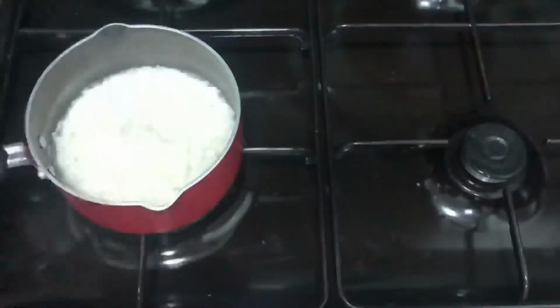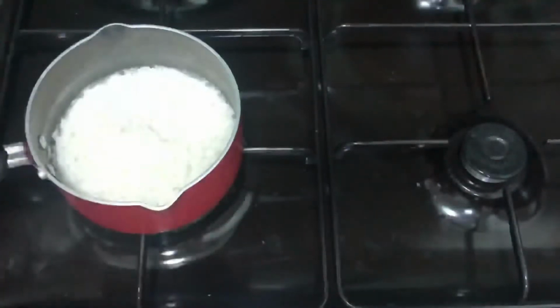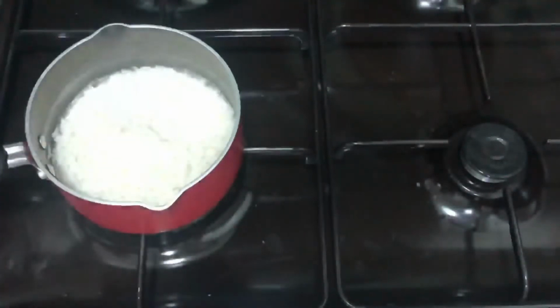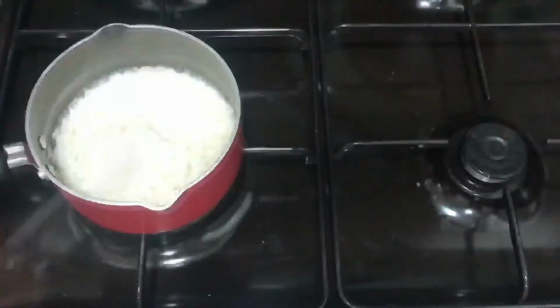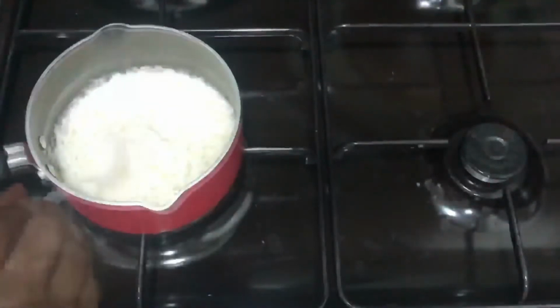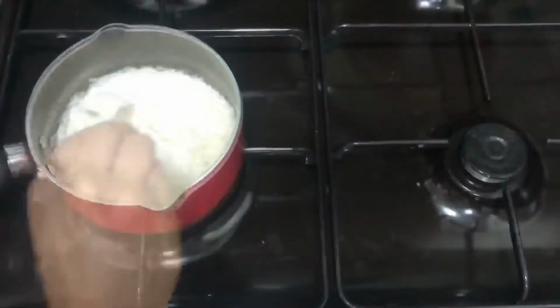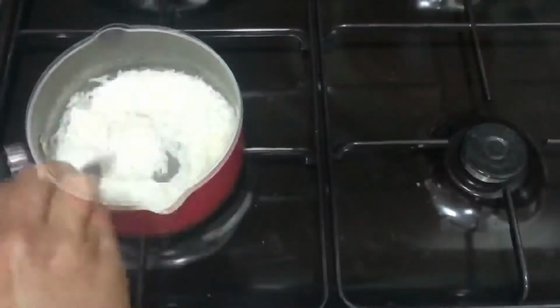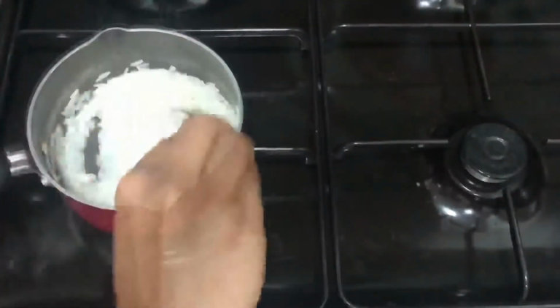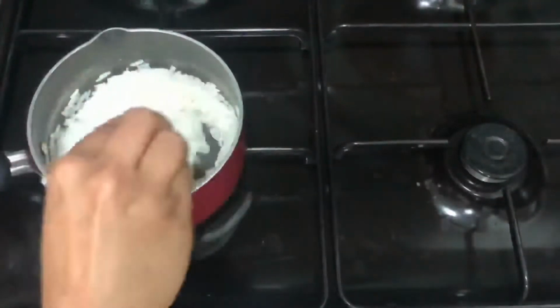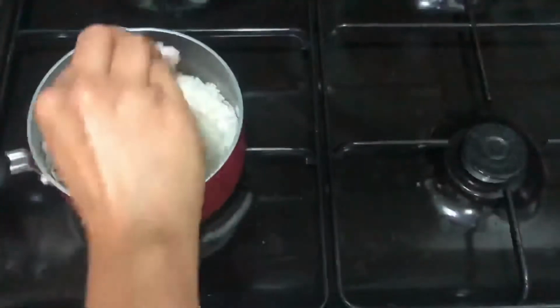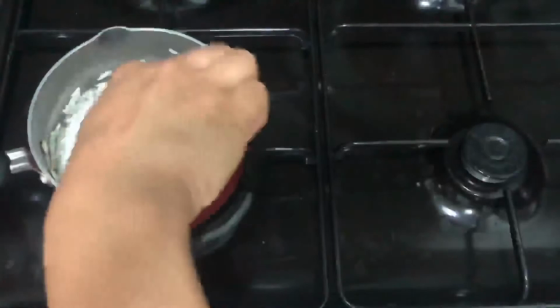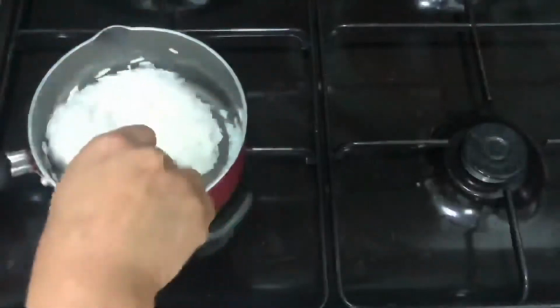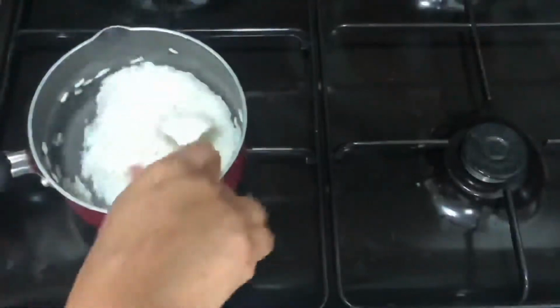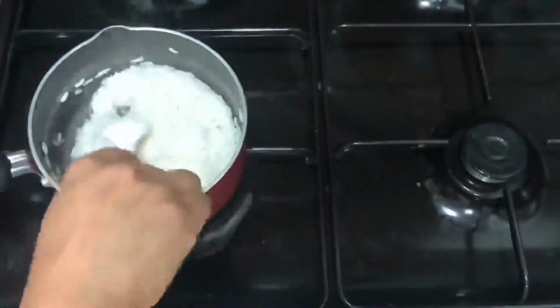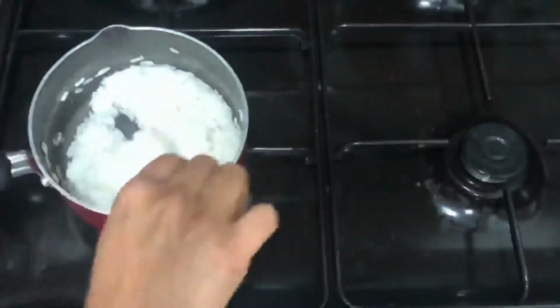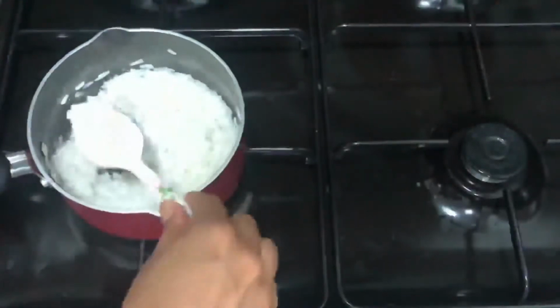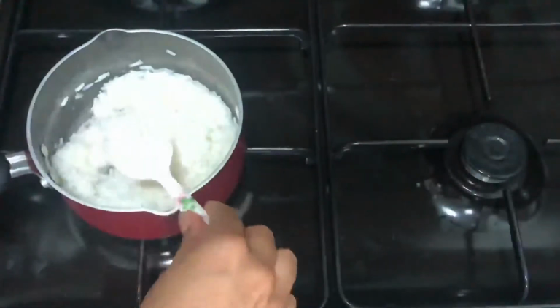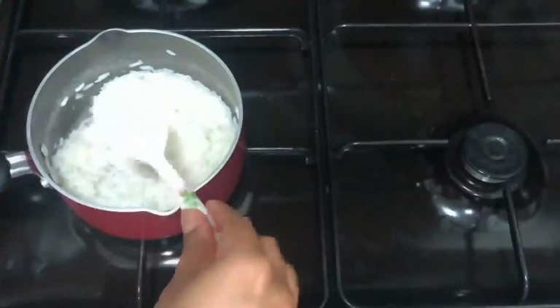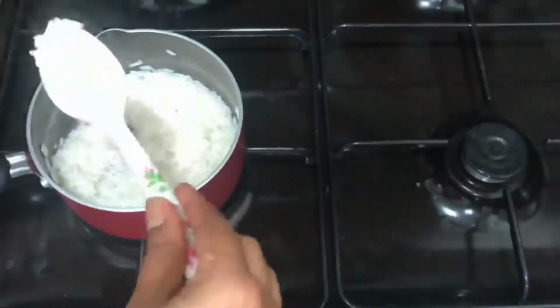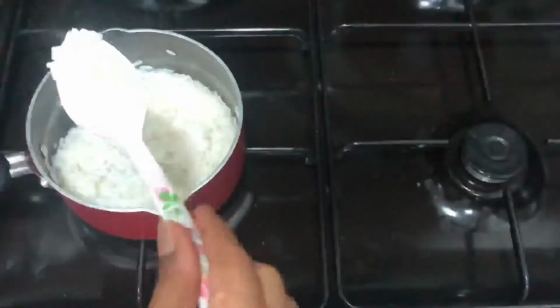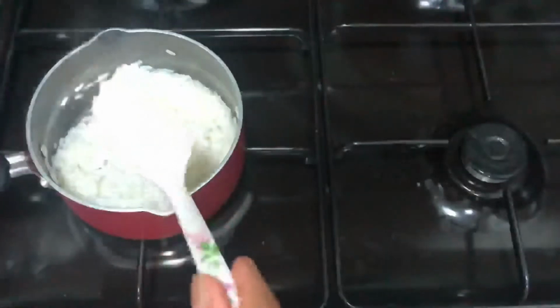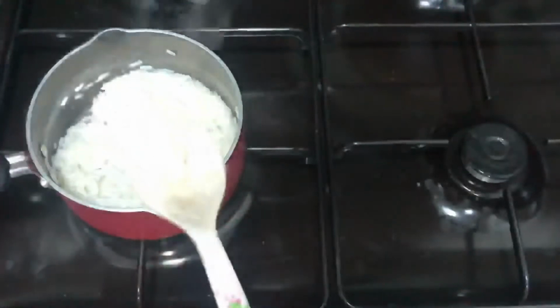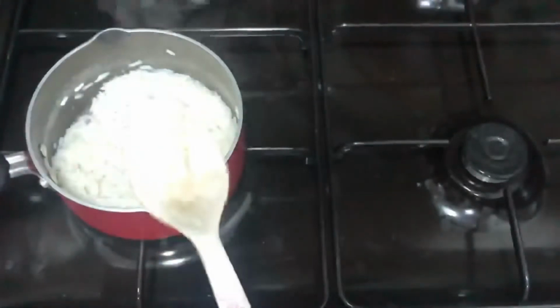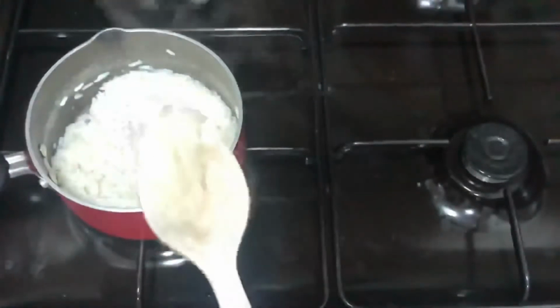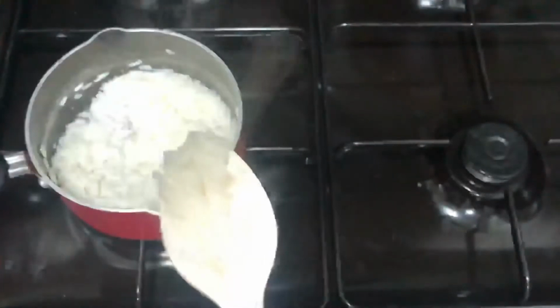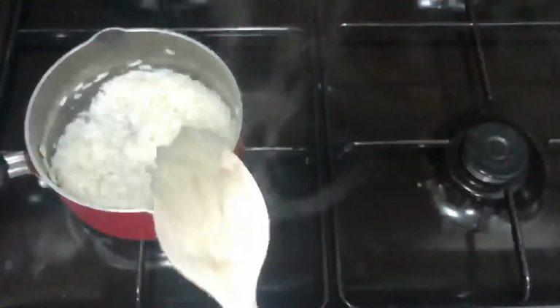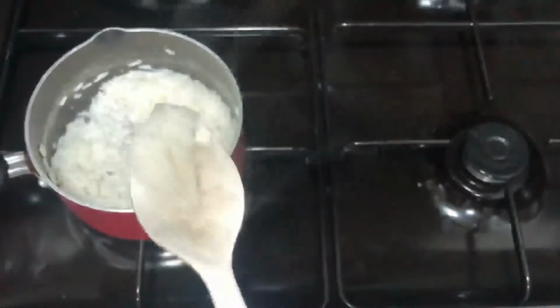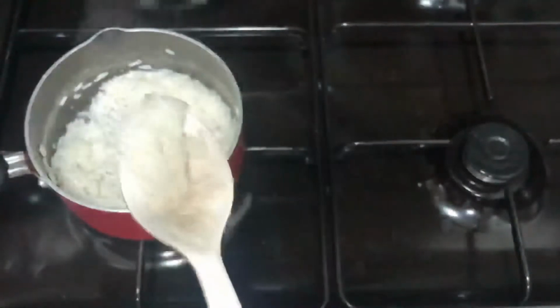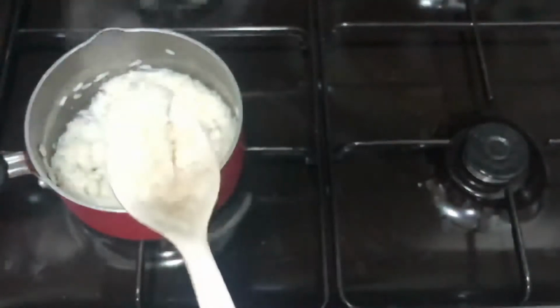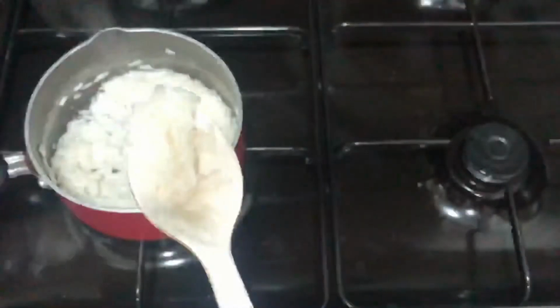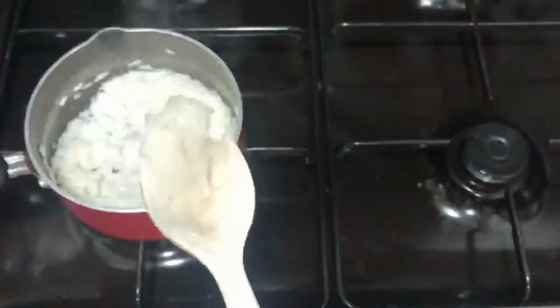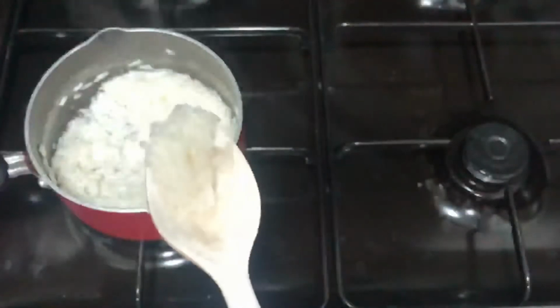Once your rice is fully cooked like this, you can transfer the rice to another bowl.